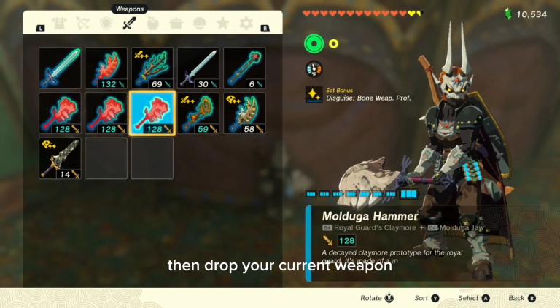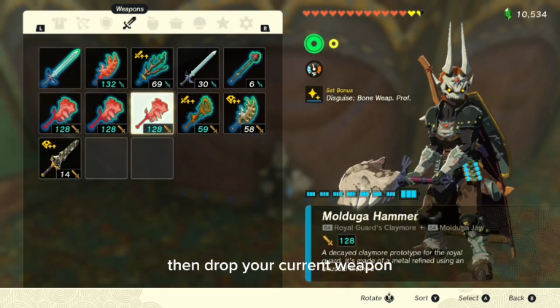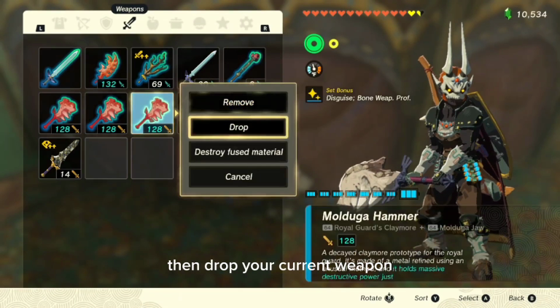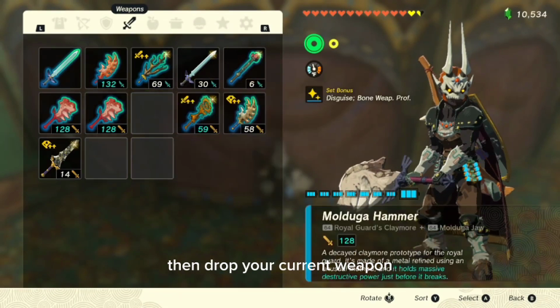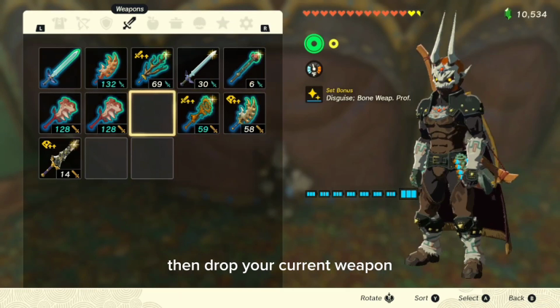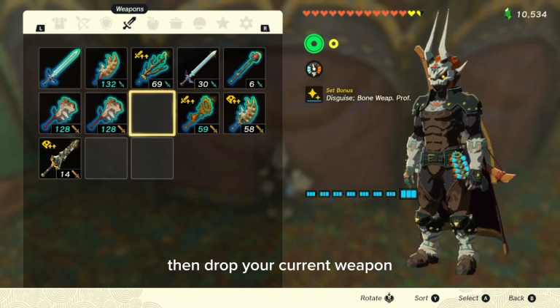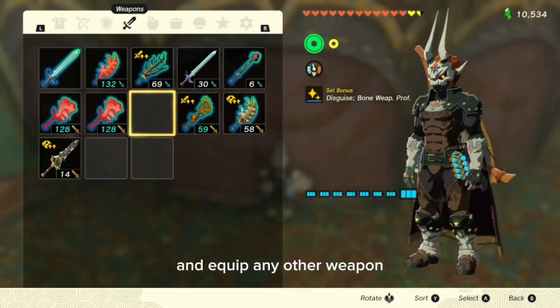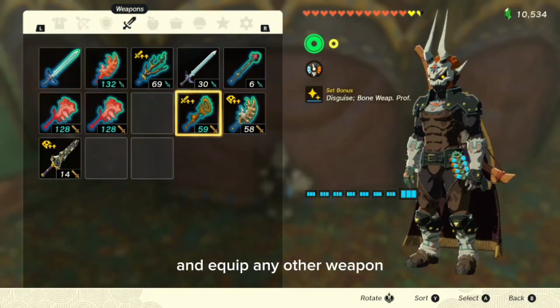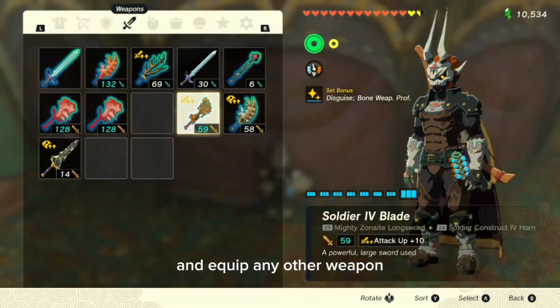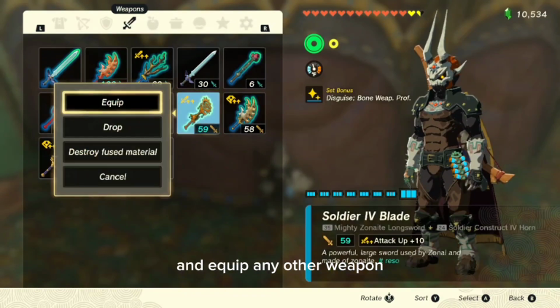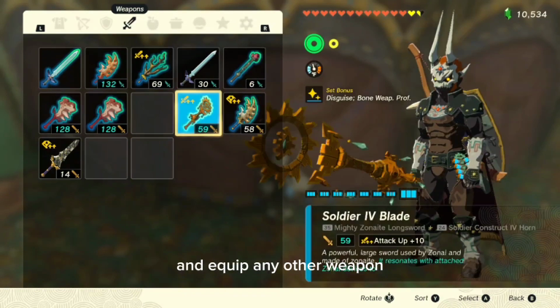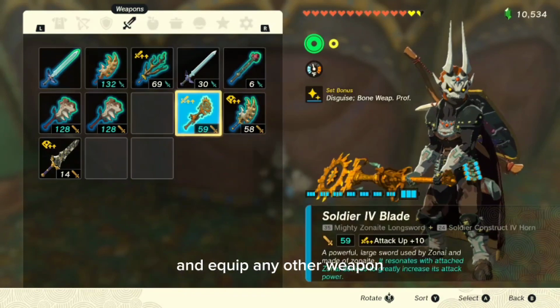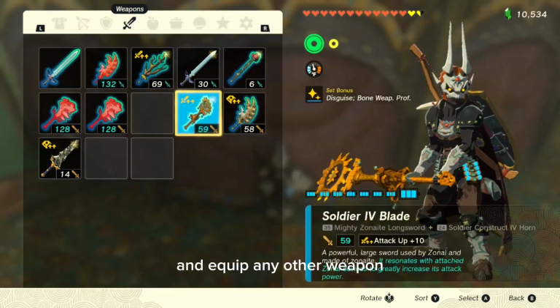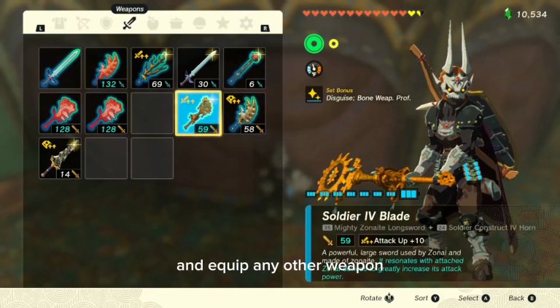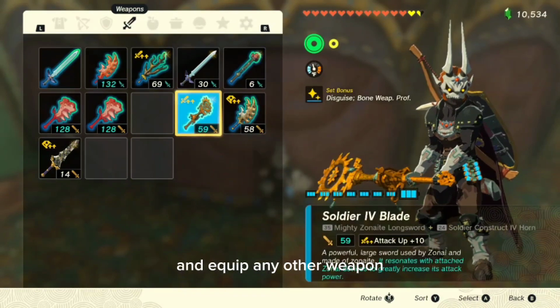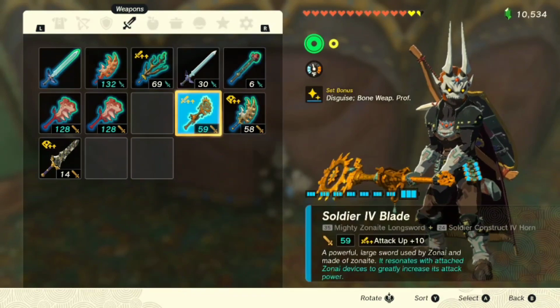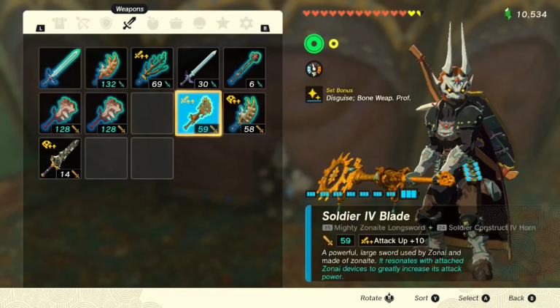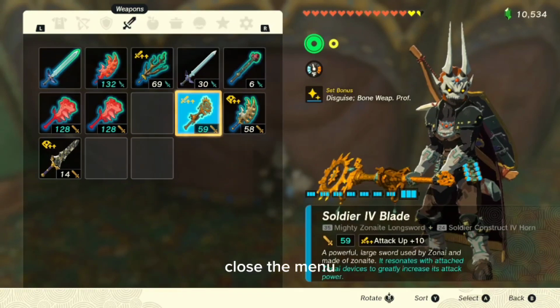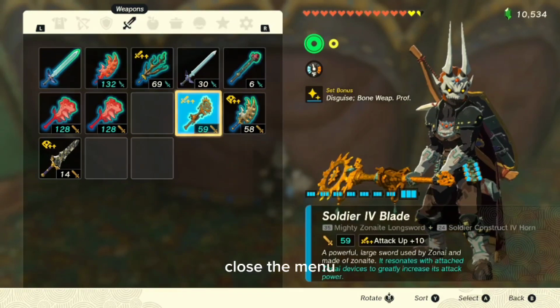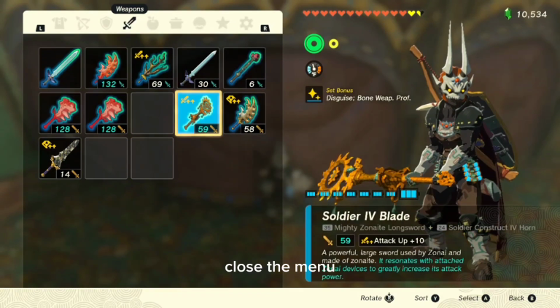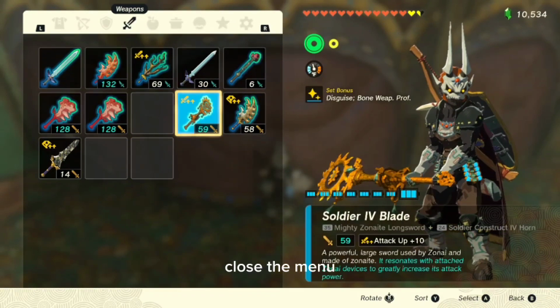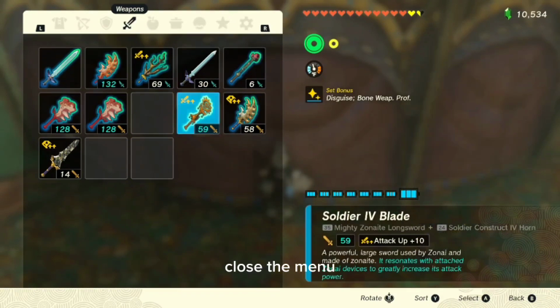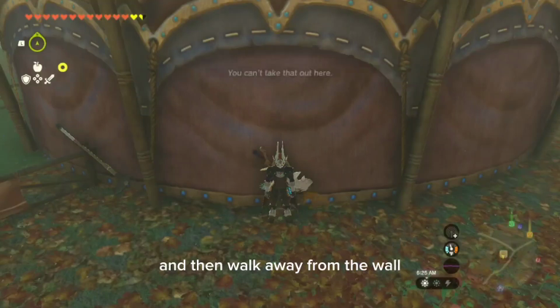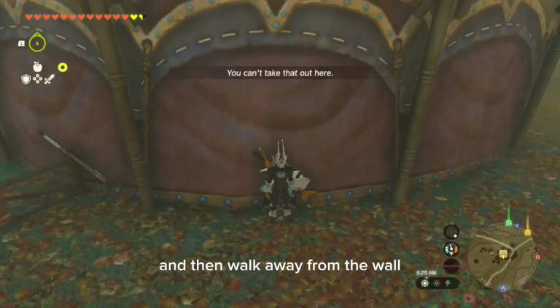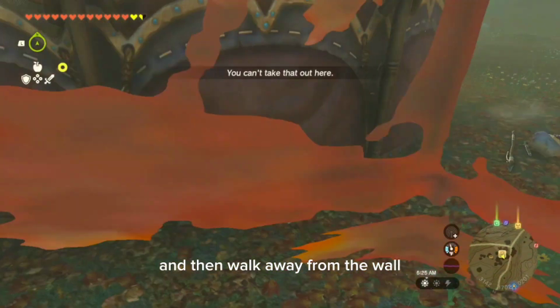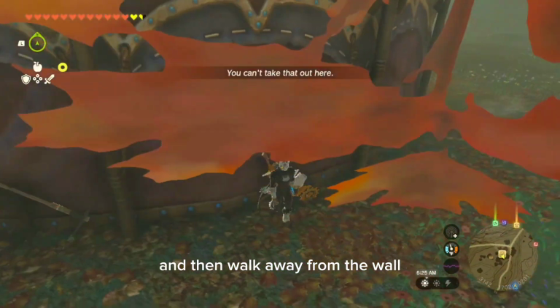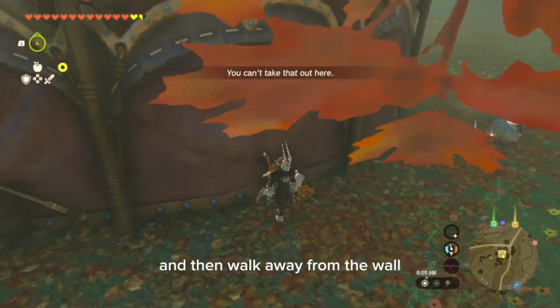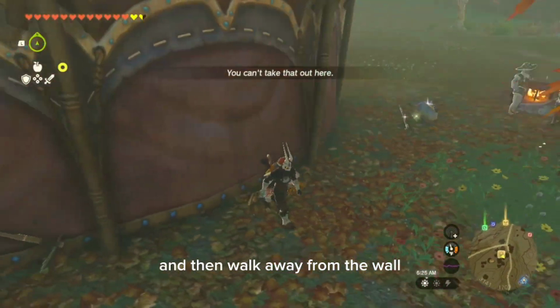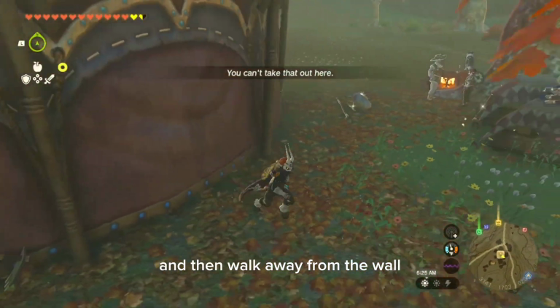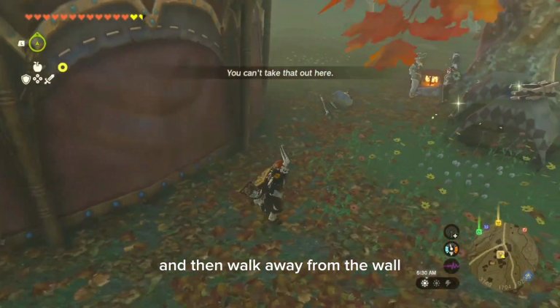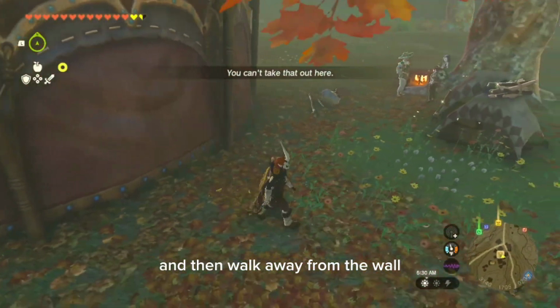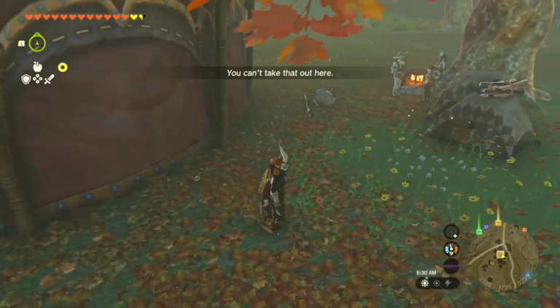Drop your current weapon and equip any other weapon. Close the menu and then walk away from the wall.